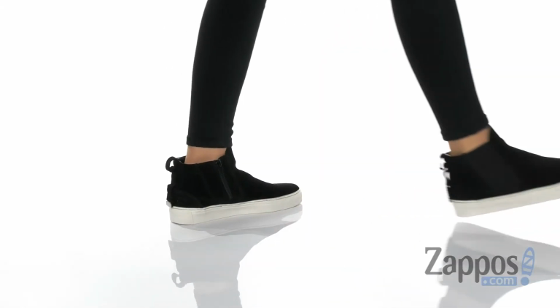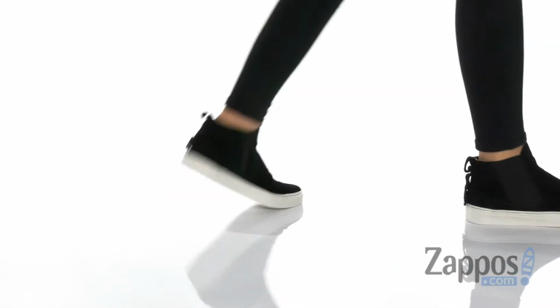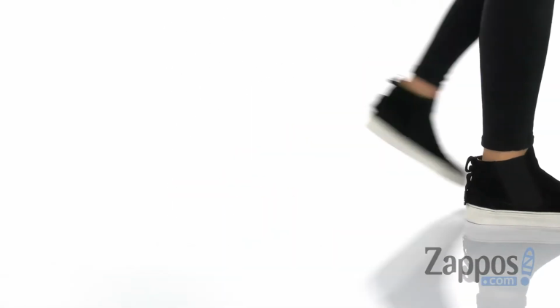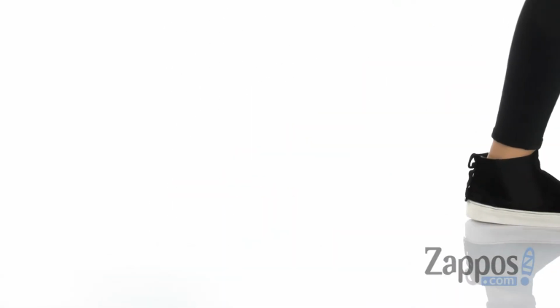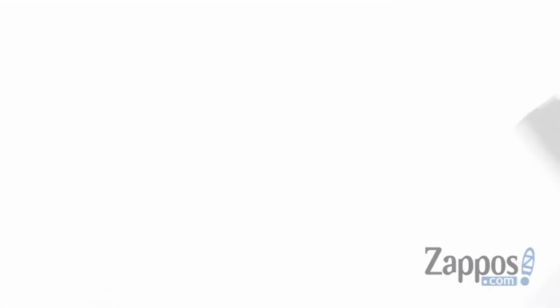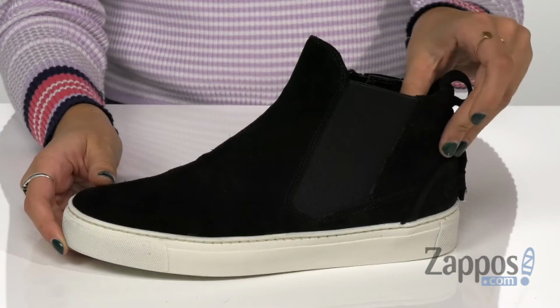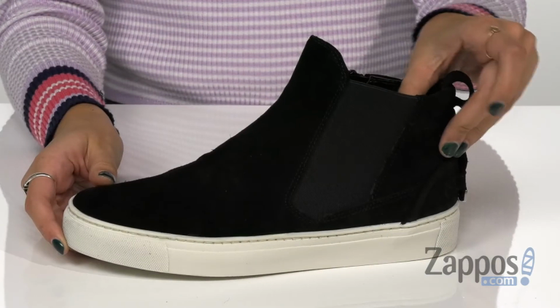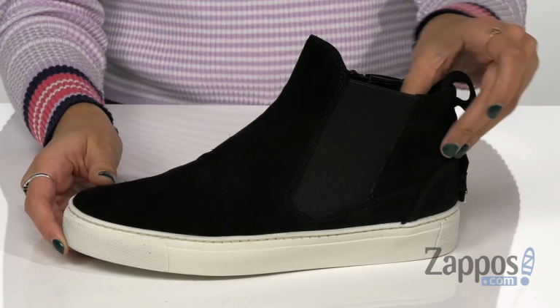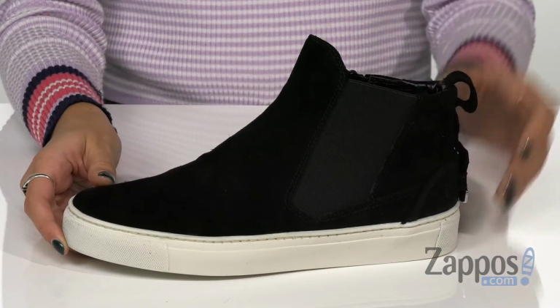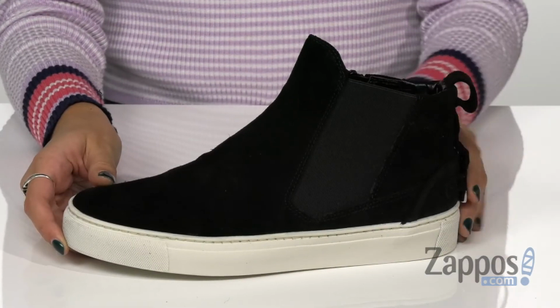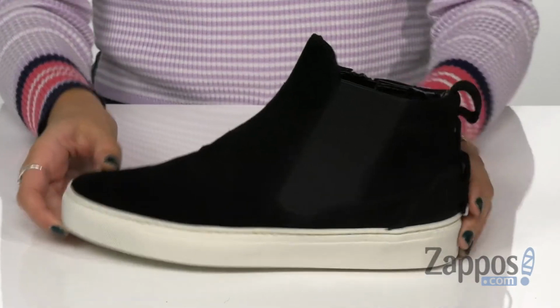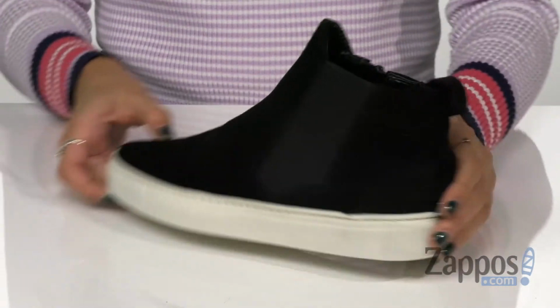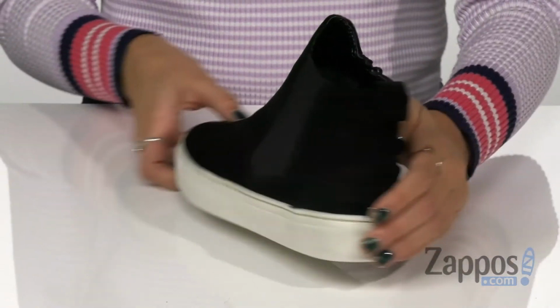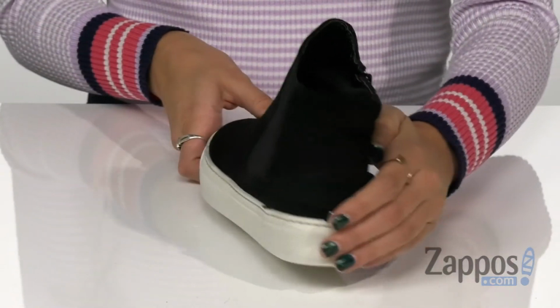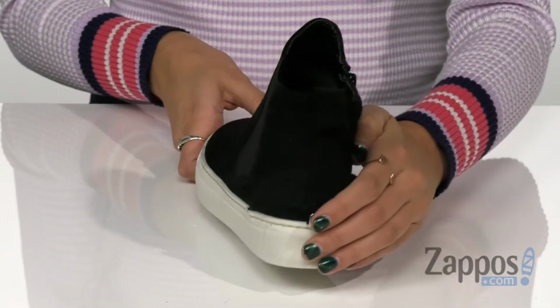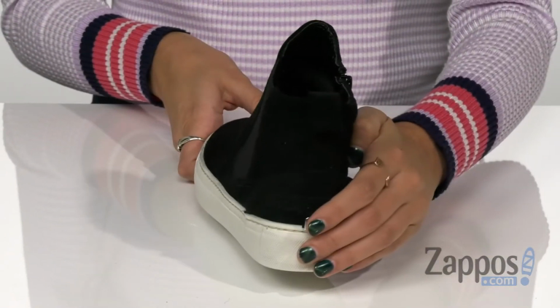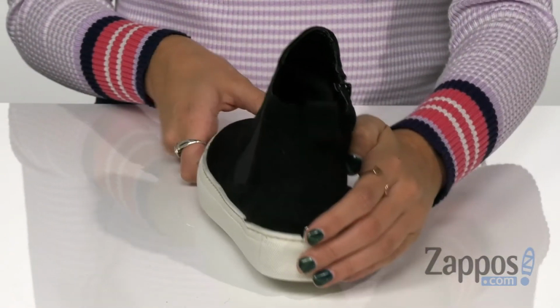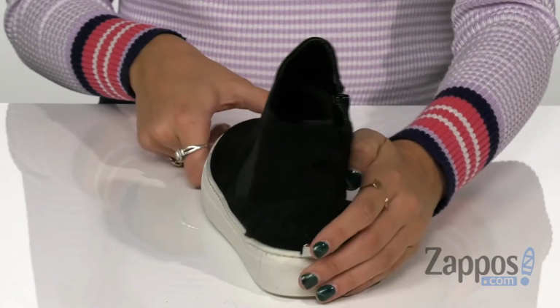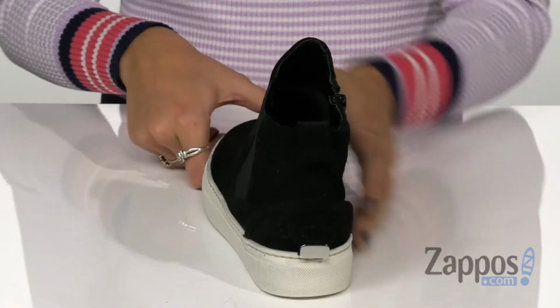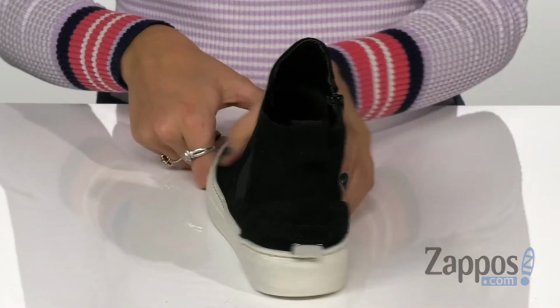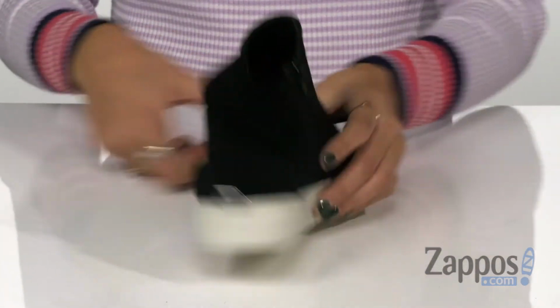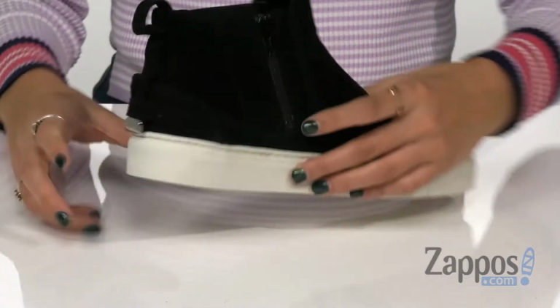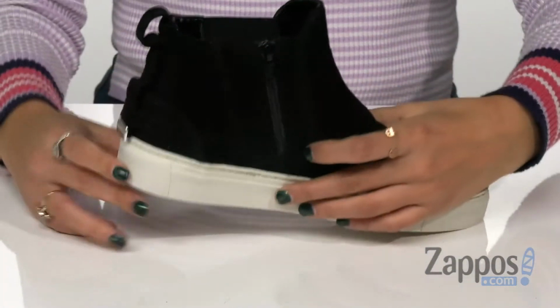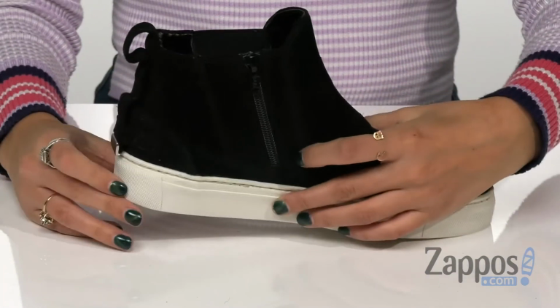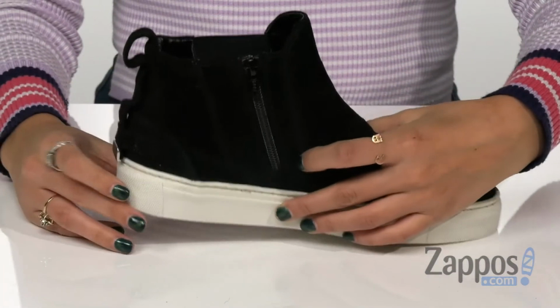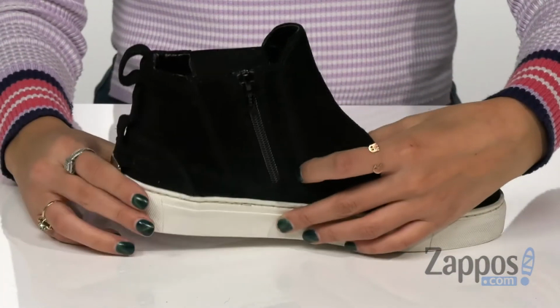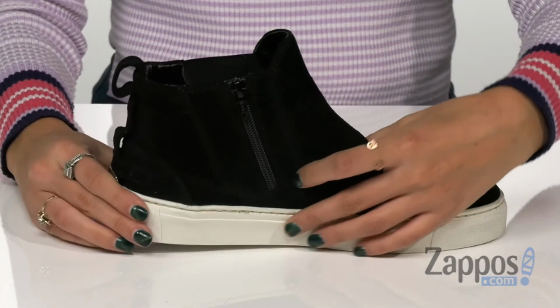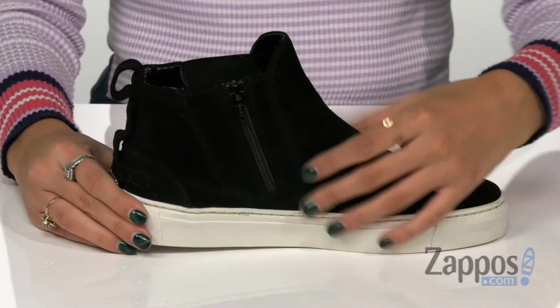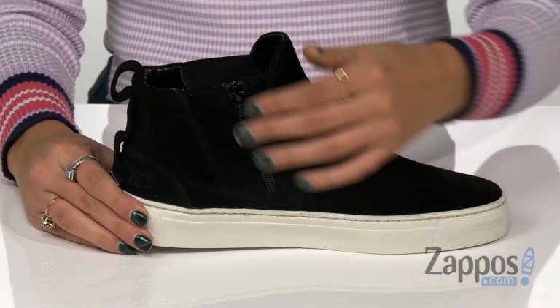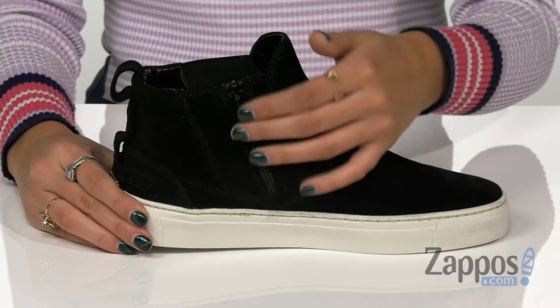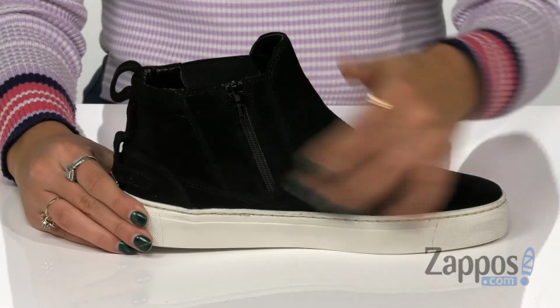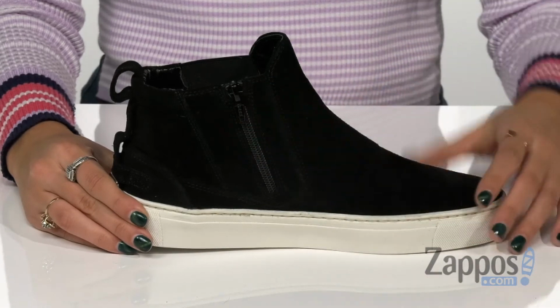They have a side goring panel along with a back pull tab and a side zipper for an easy on and off process.